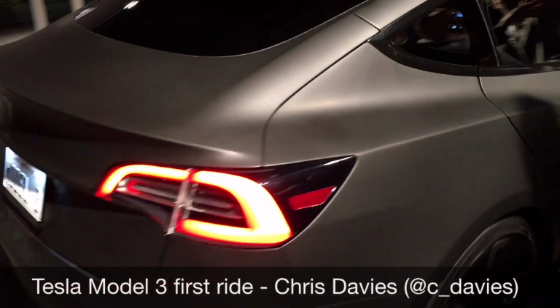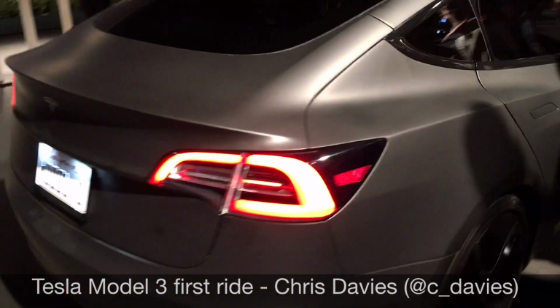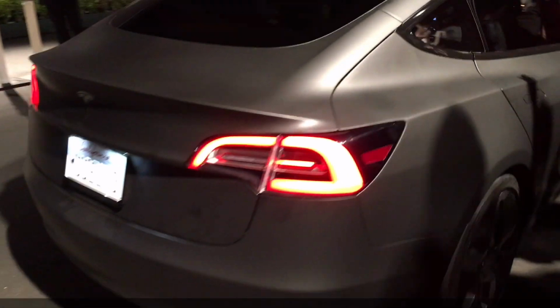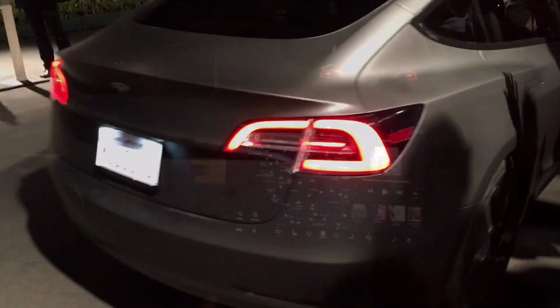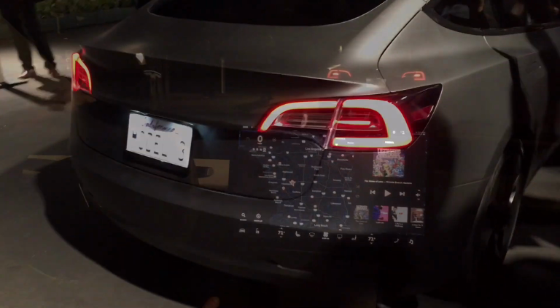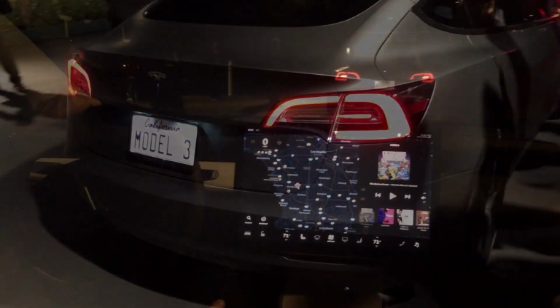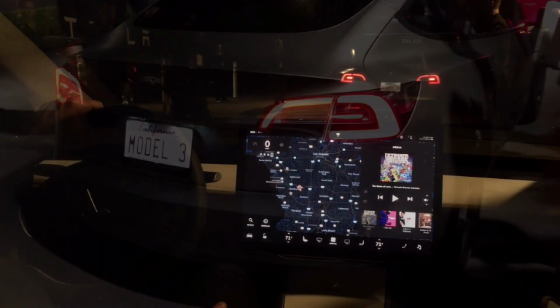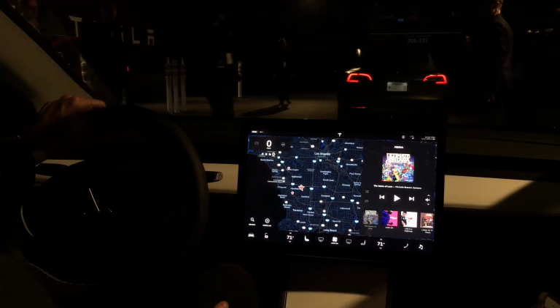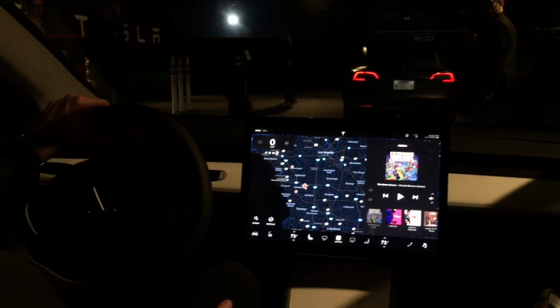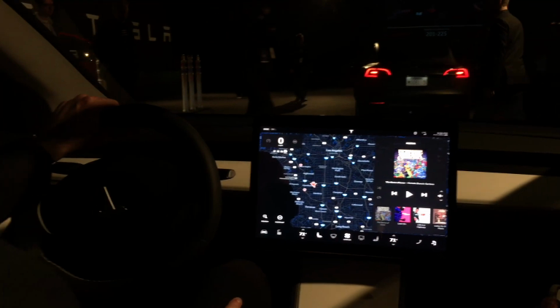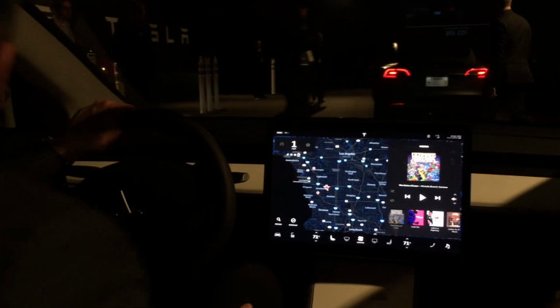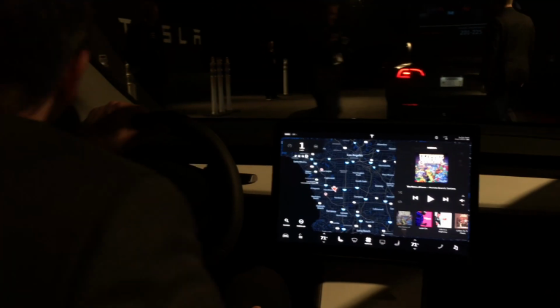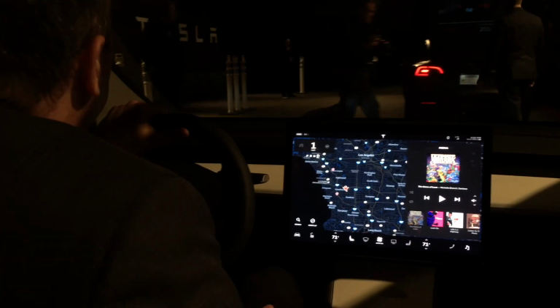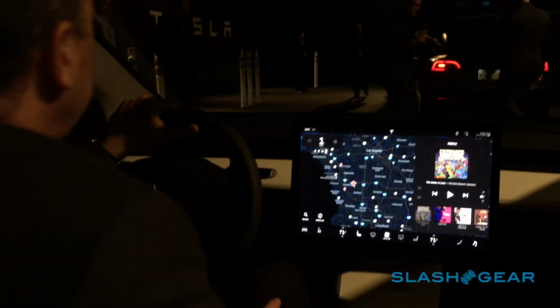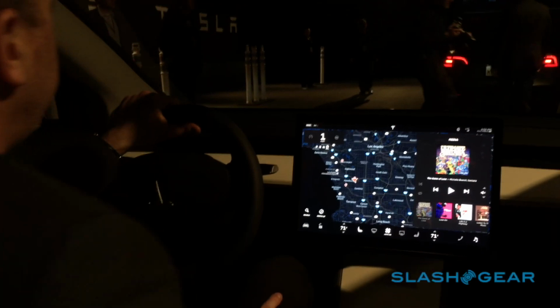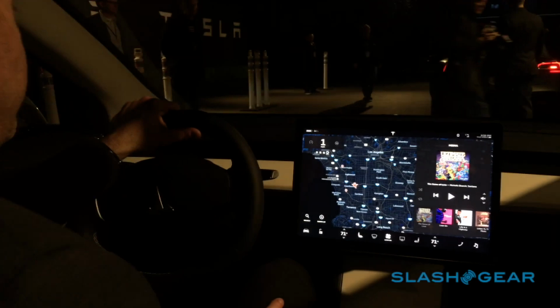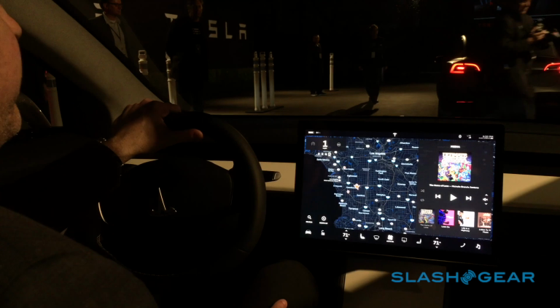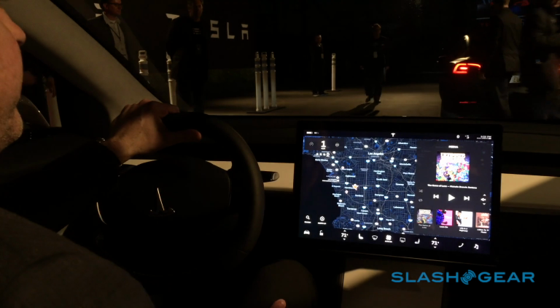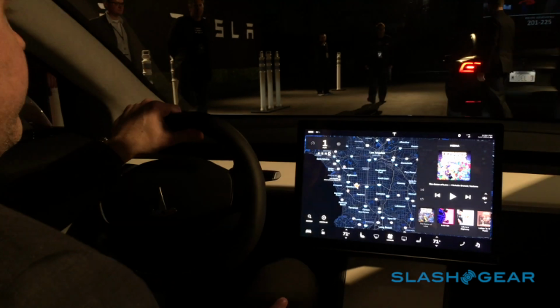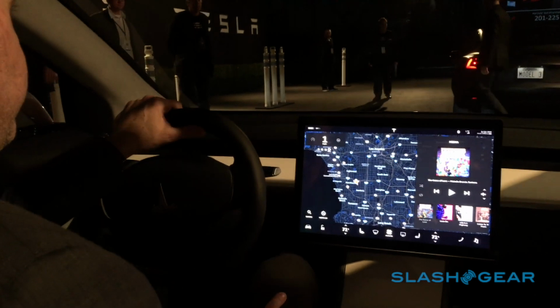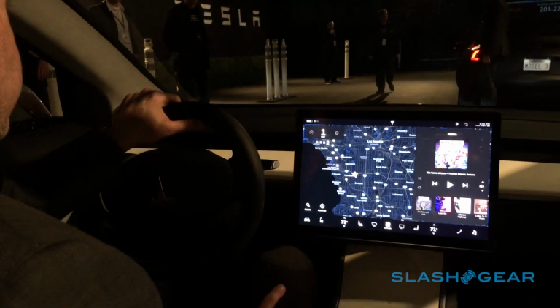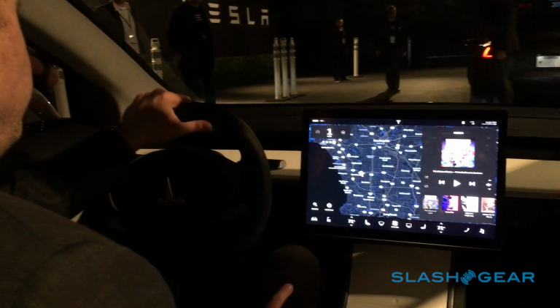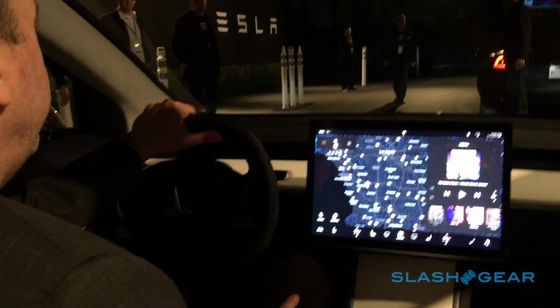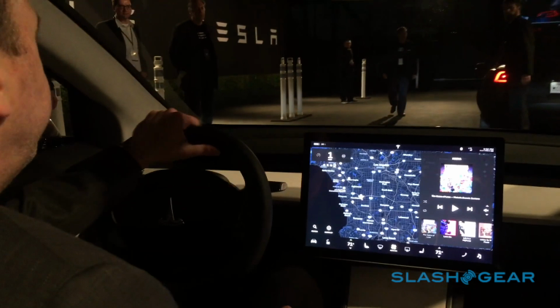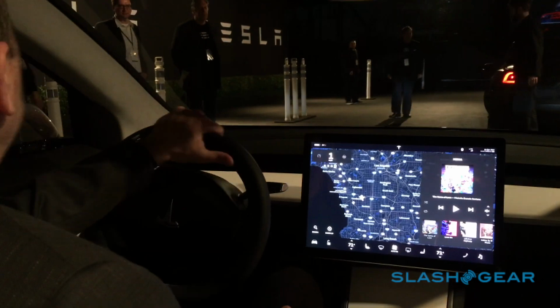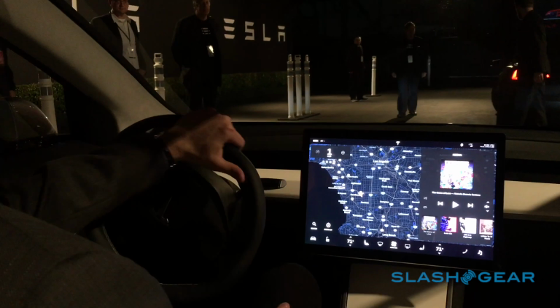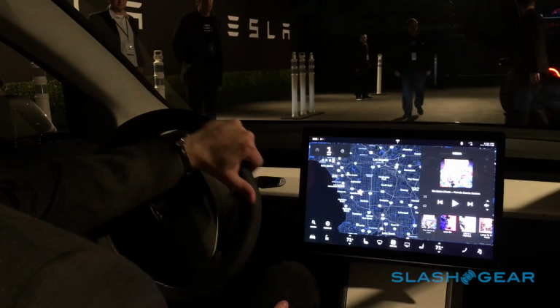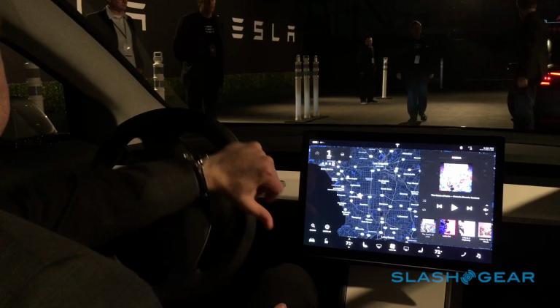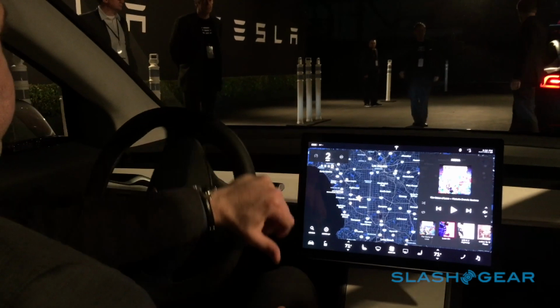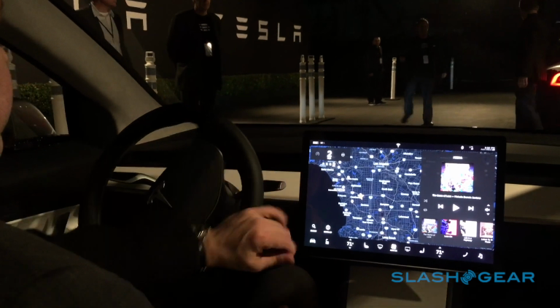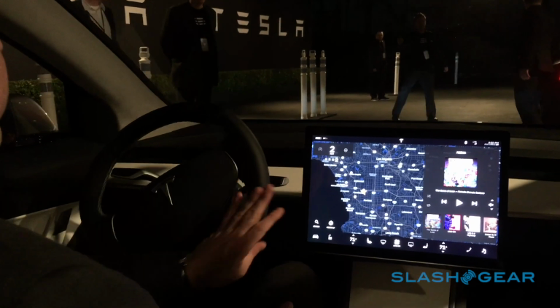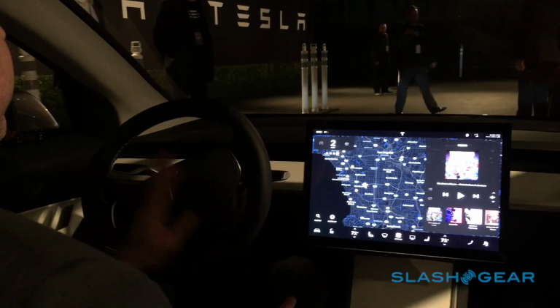This is a pre-production prototype. It represents the design direction we fully intend to take forward into production.